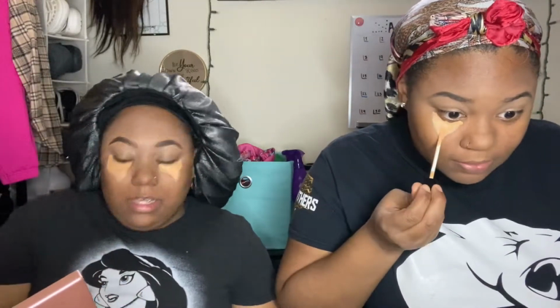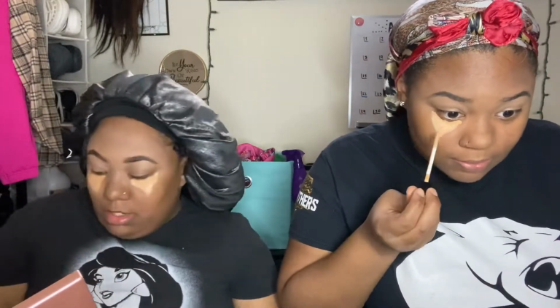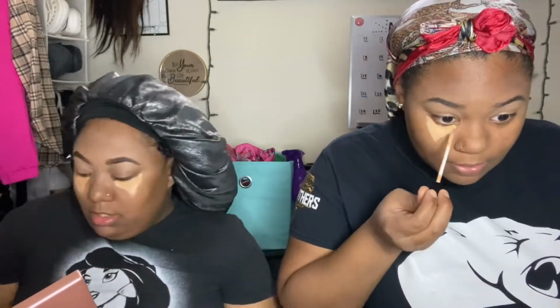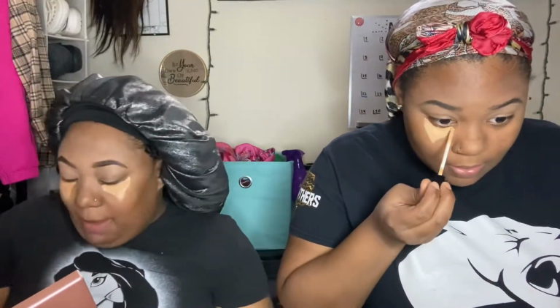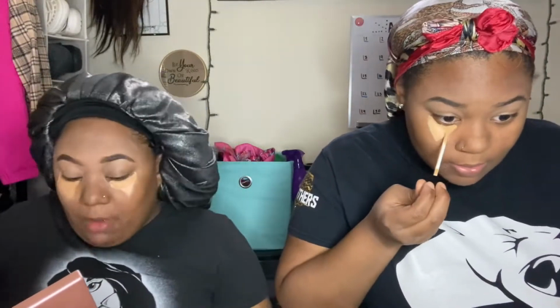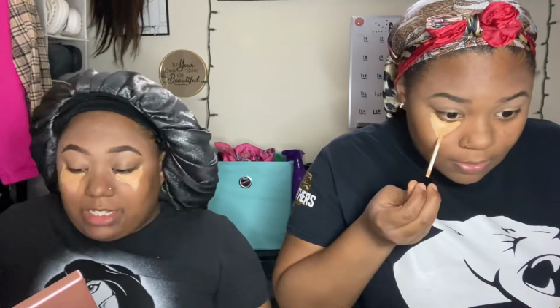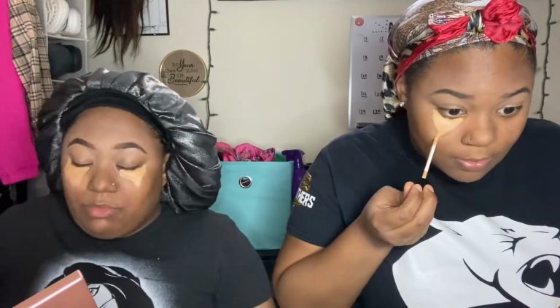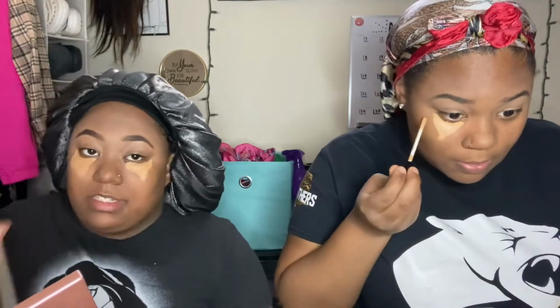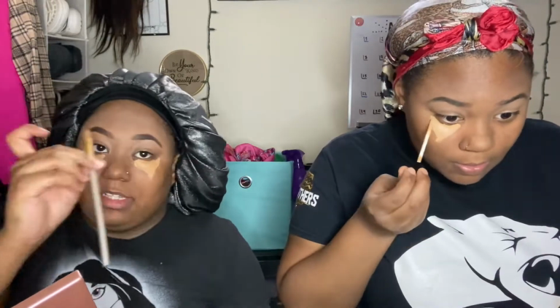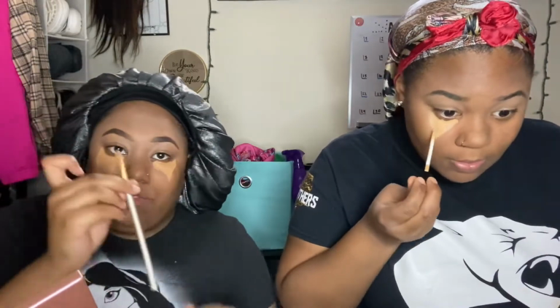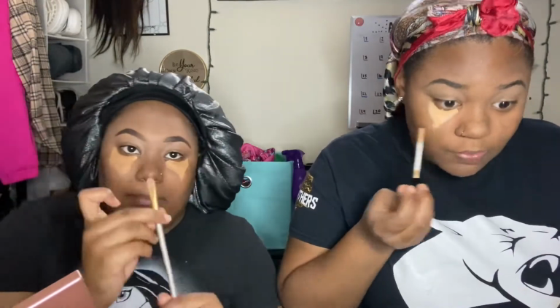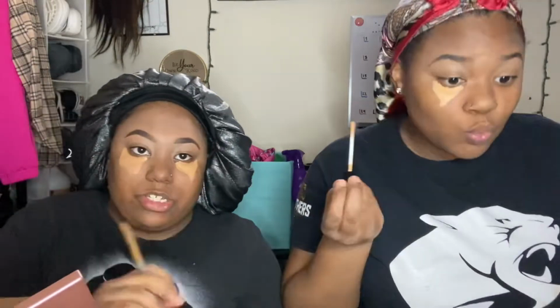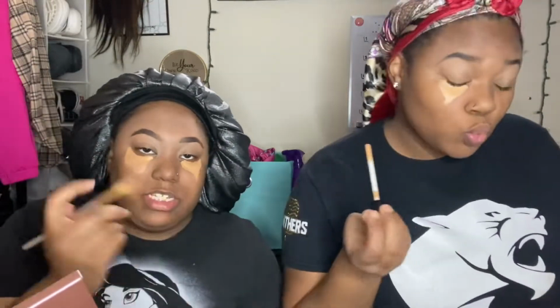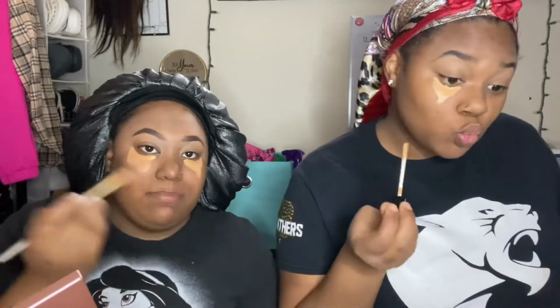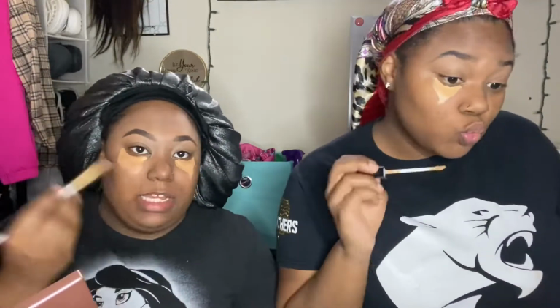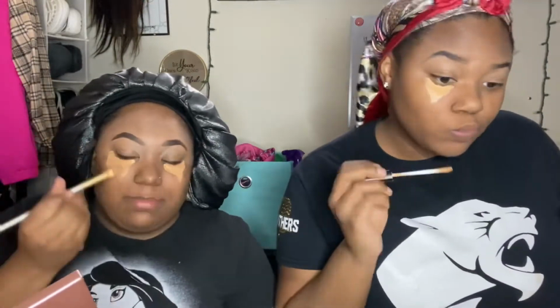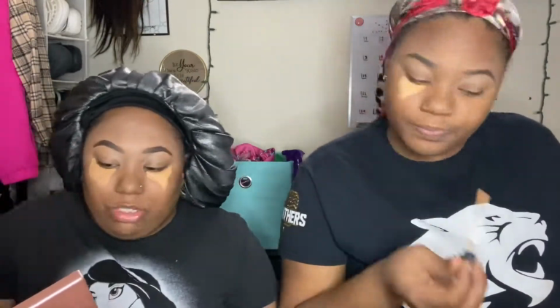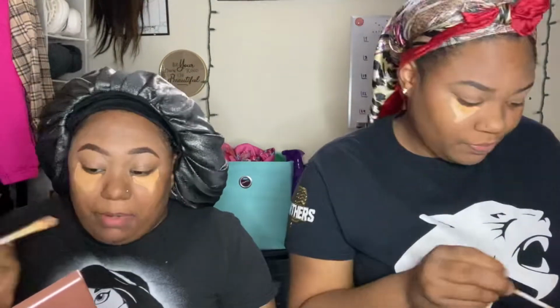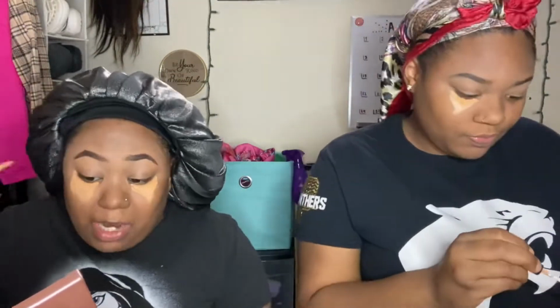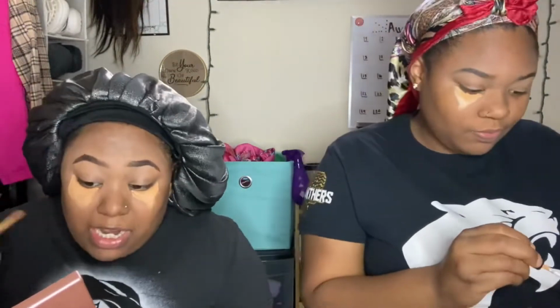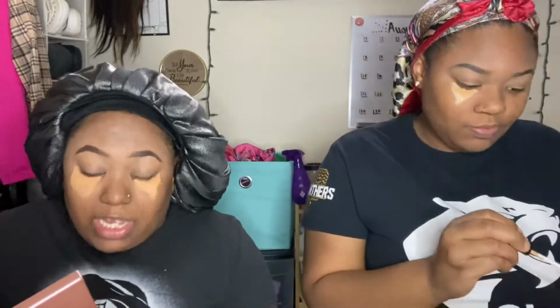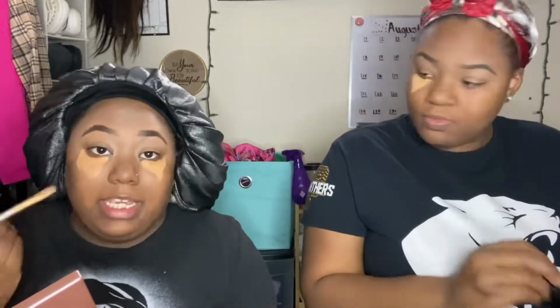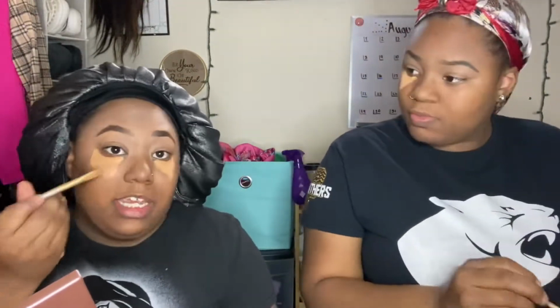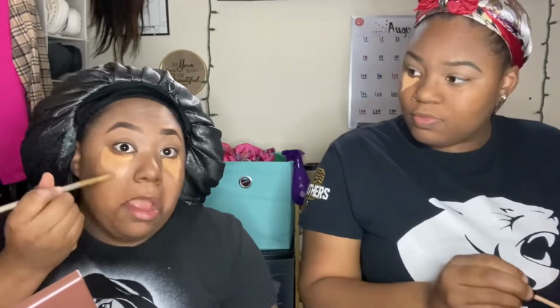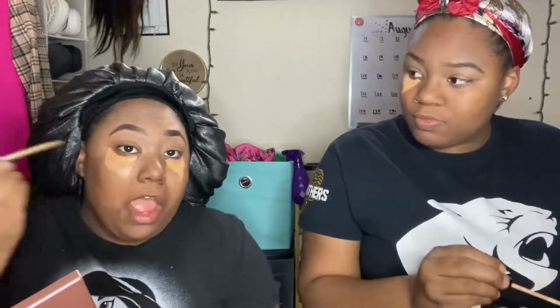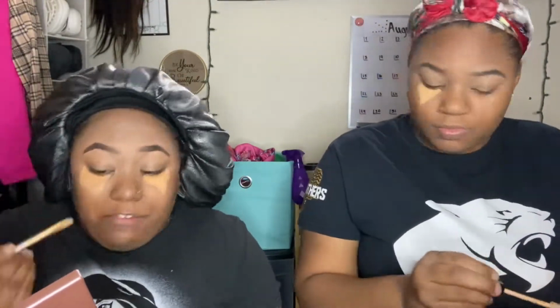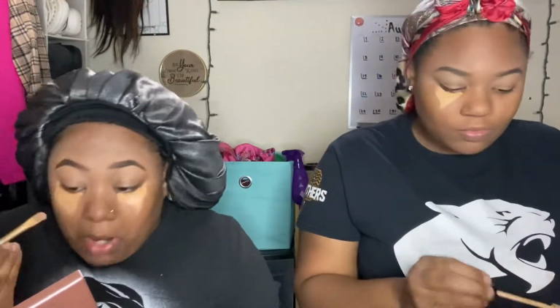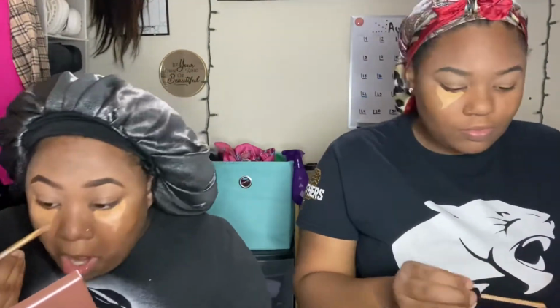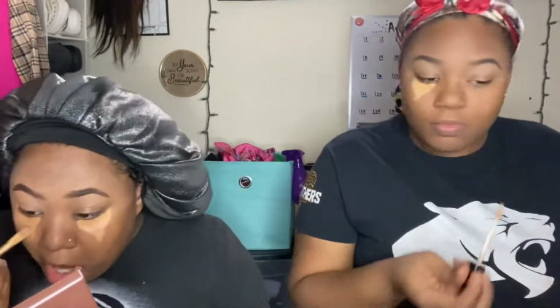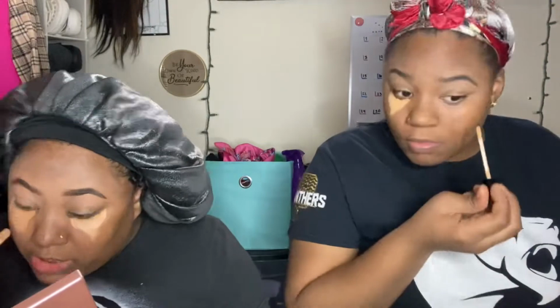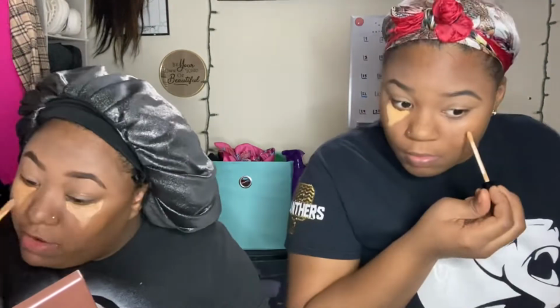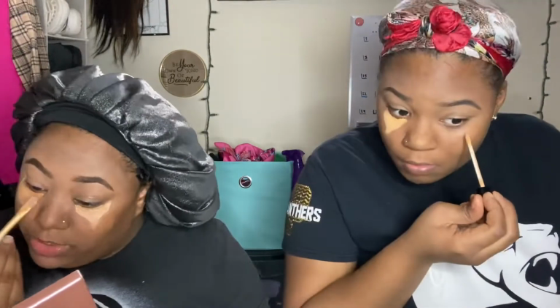I'm going to take my lighter concealer and put it up under my eyes, then go back in with the flat brush to smooth it out and get full coverage.